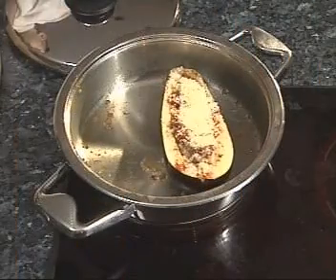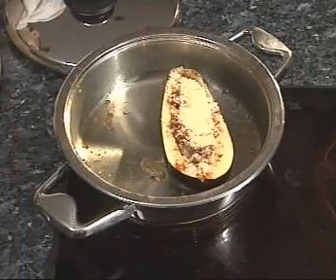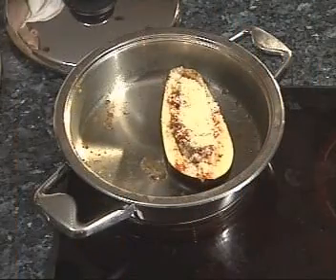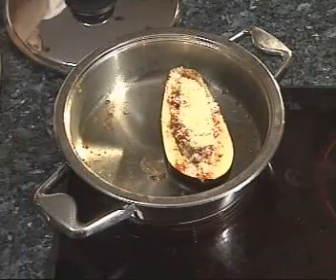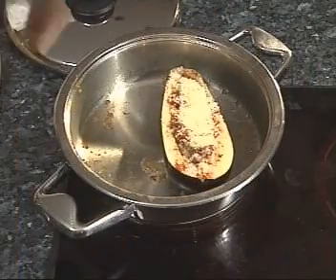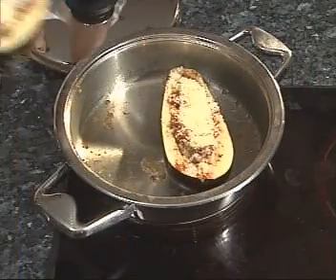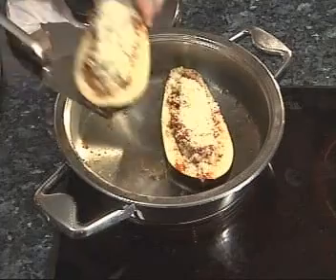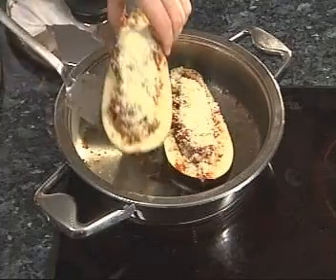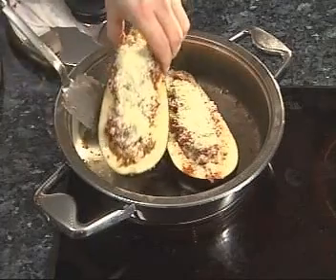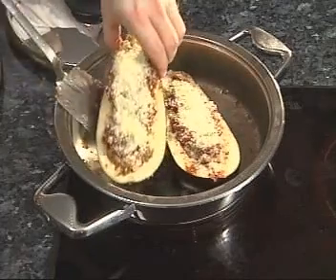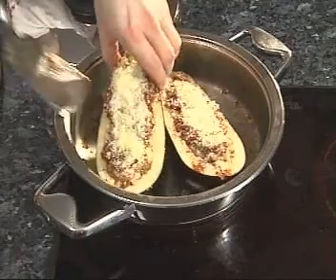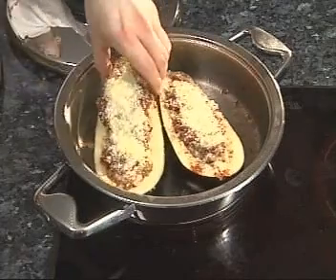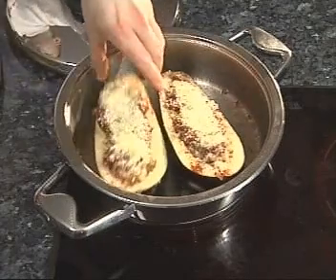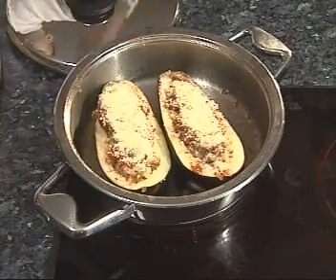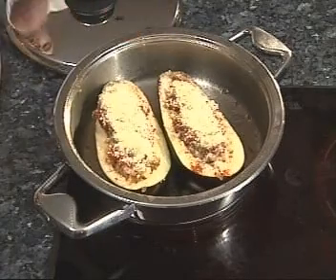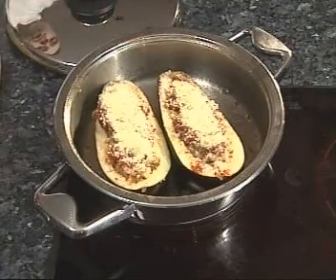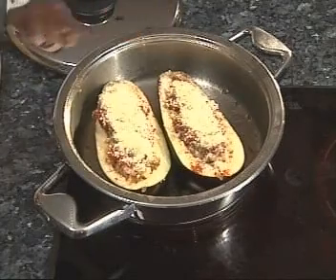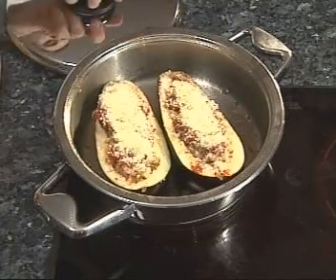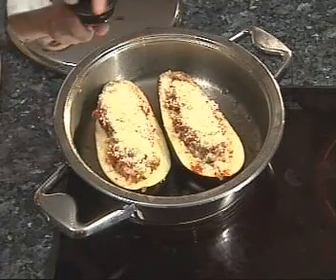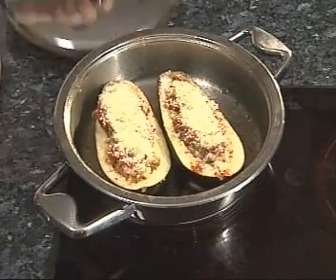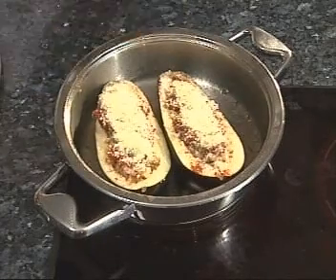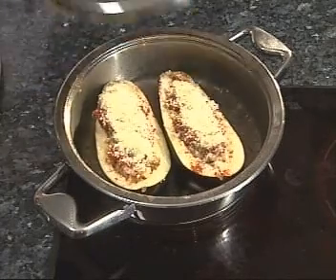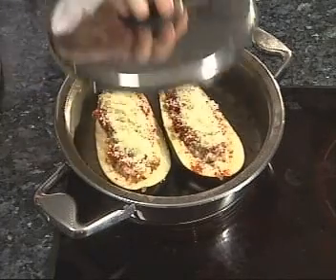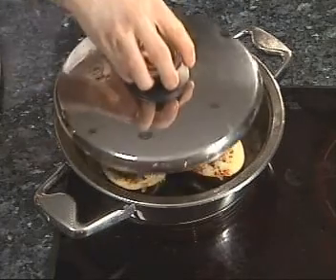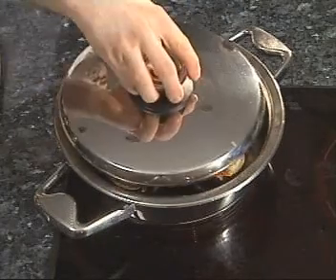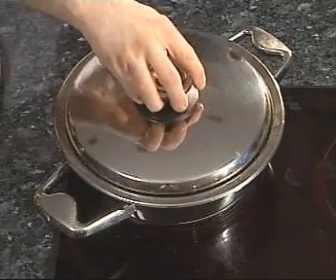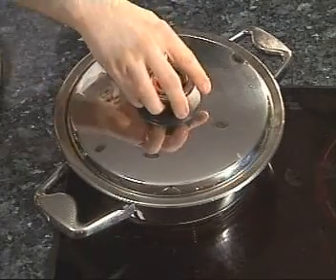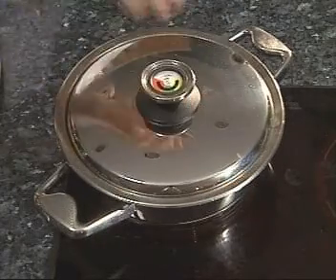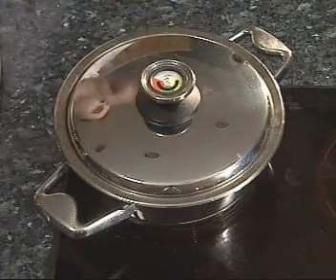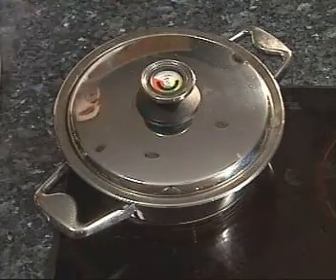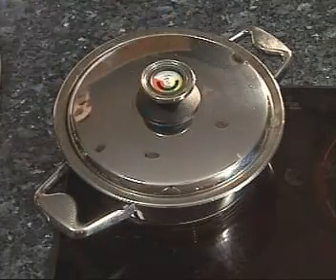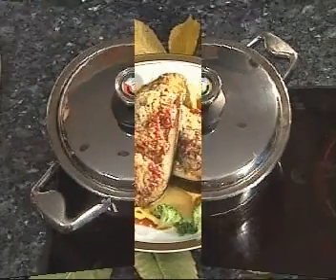Put the prepared aubergines into the oven for 15 minutes, or stew on the lowest heat for 10 minutes.